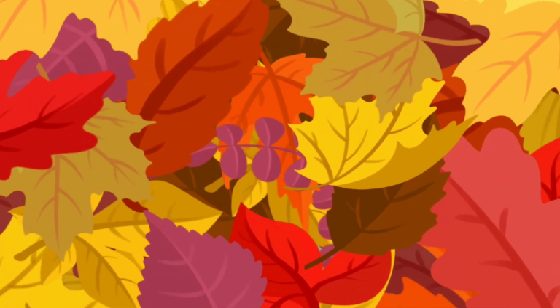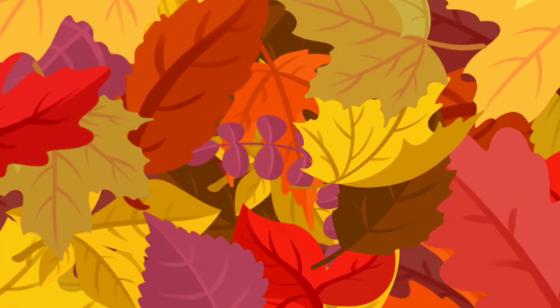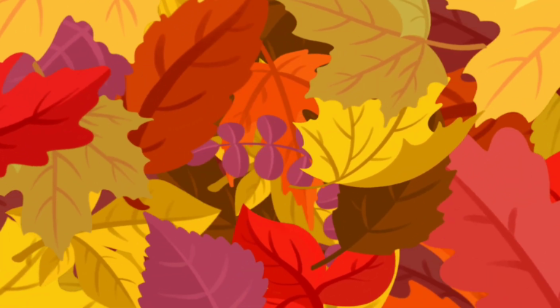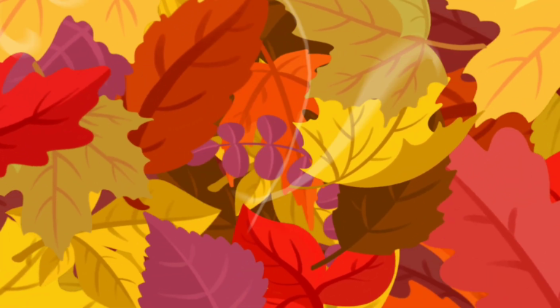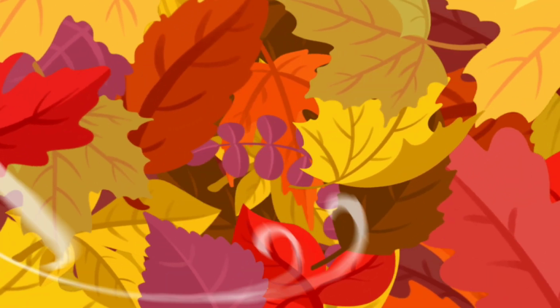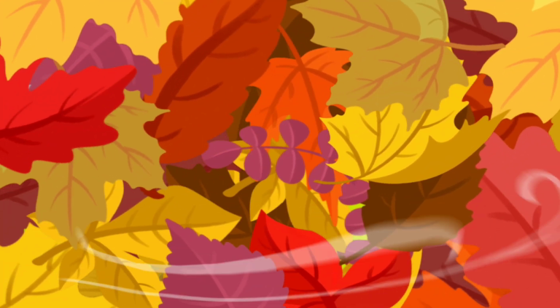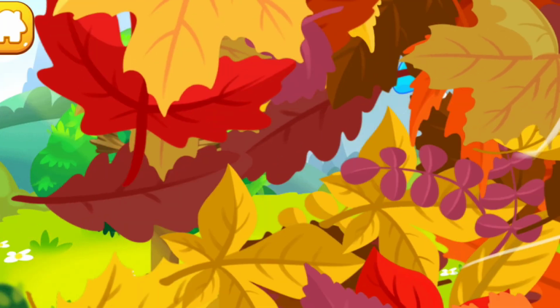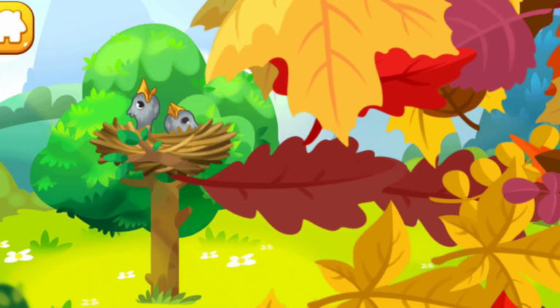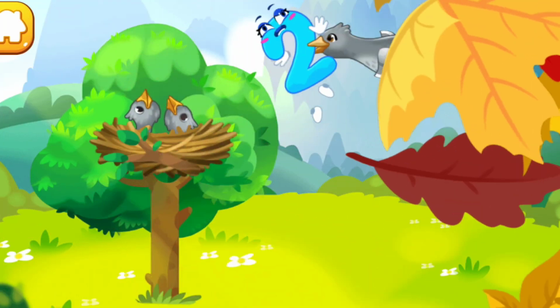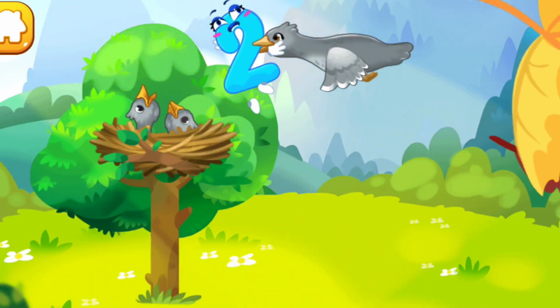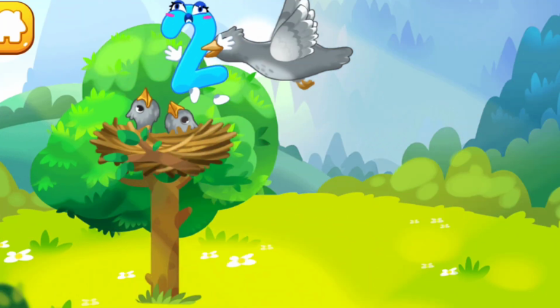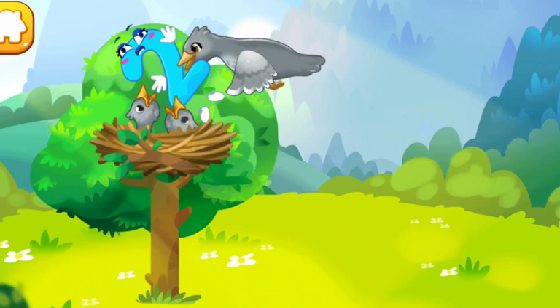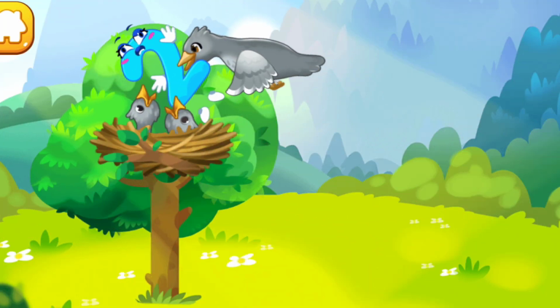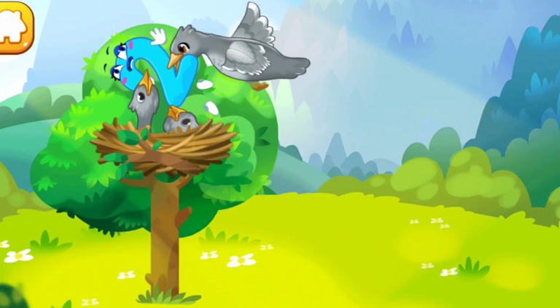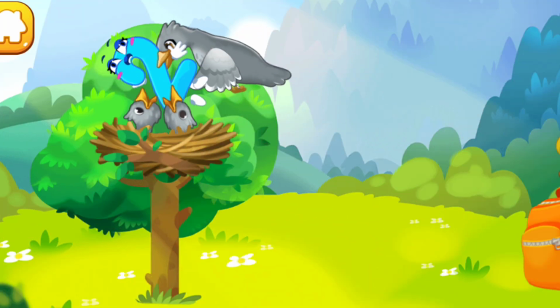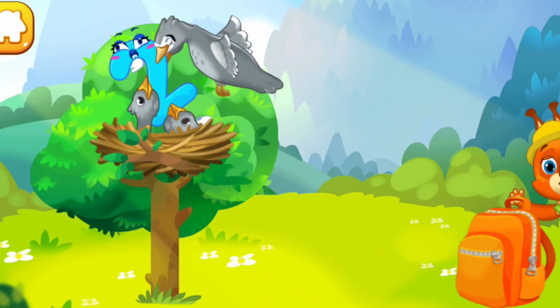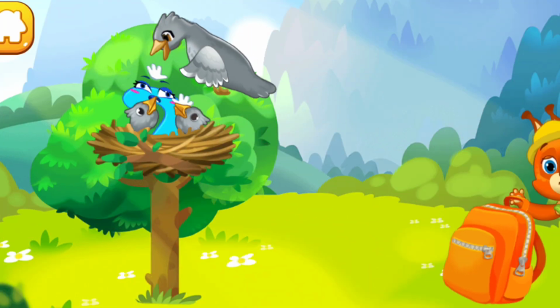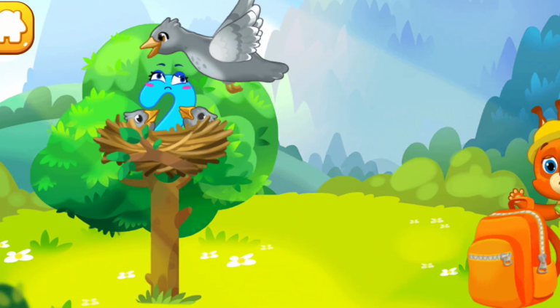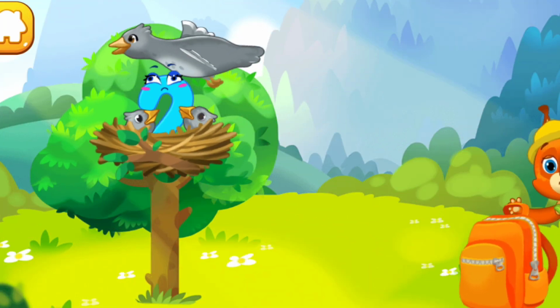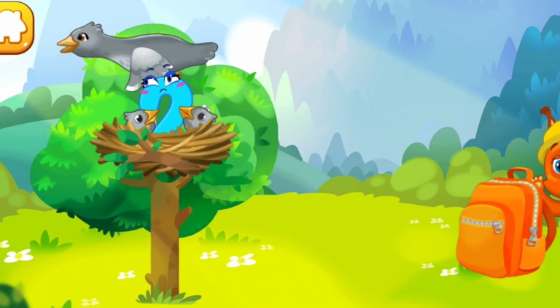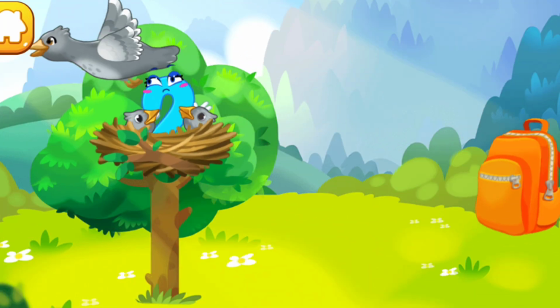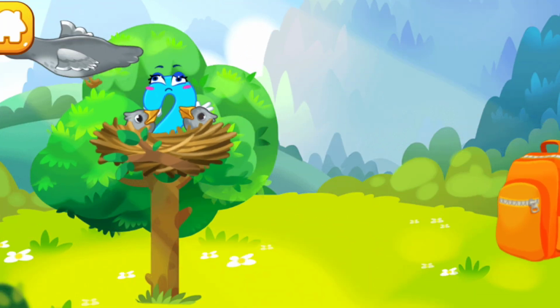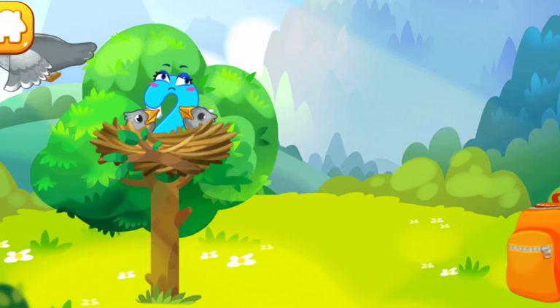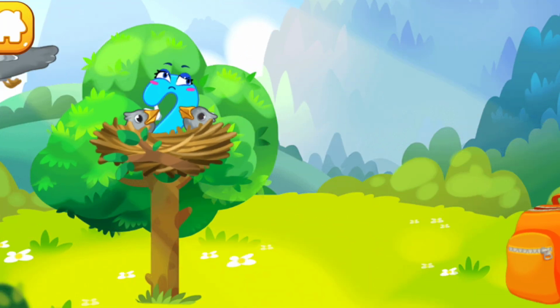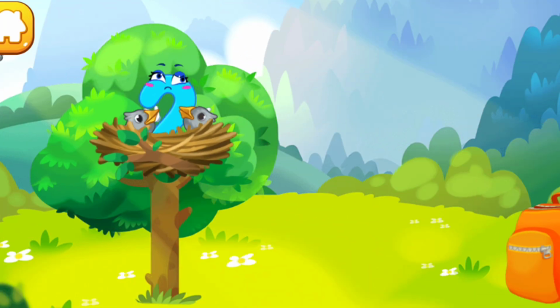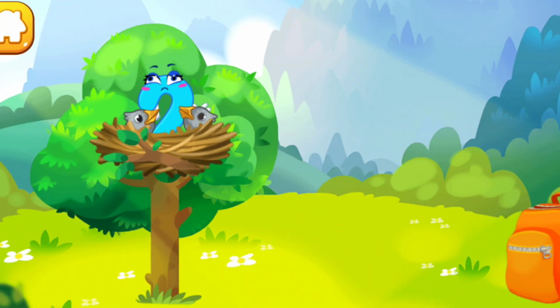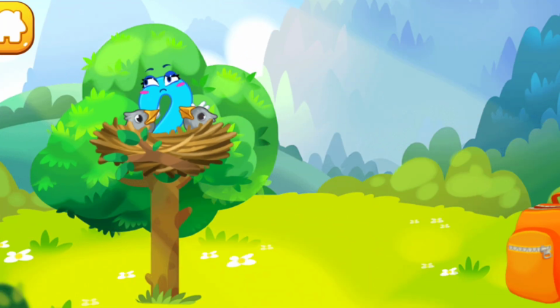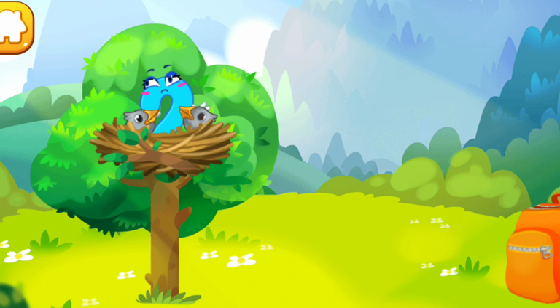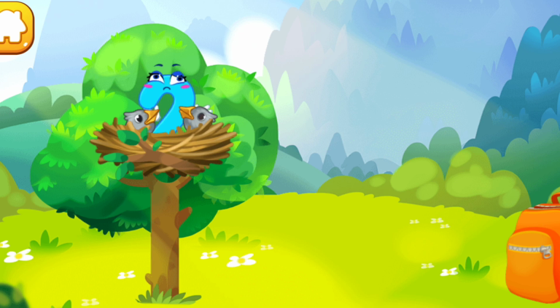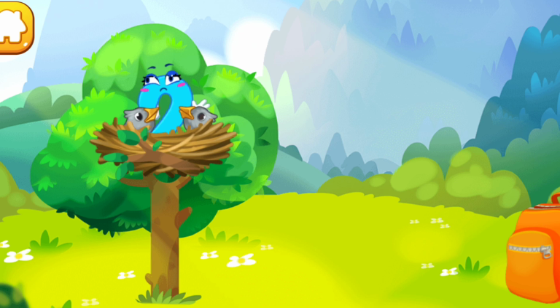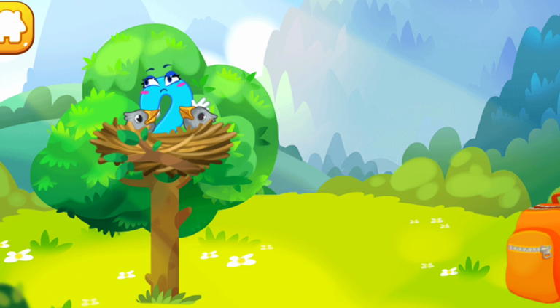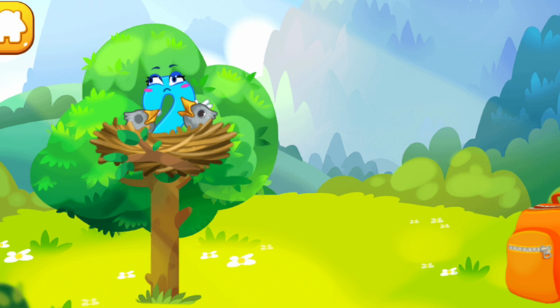The number two was caught by a bird and carried to its nest. Let's feed the hungry baby.